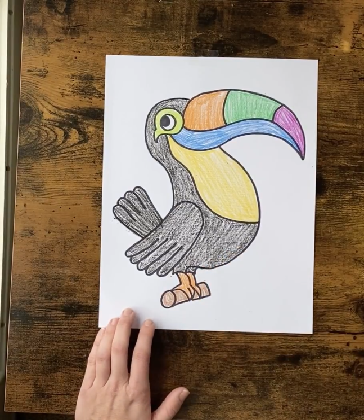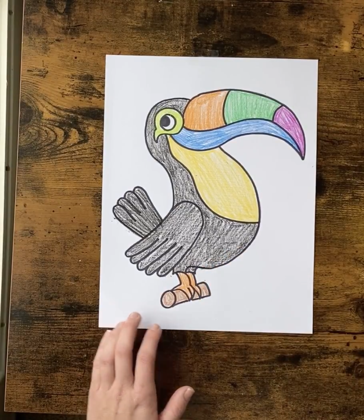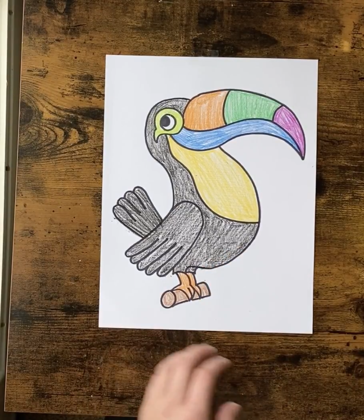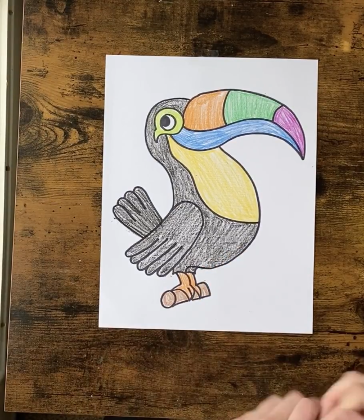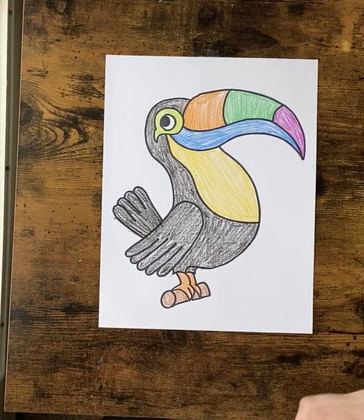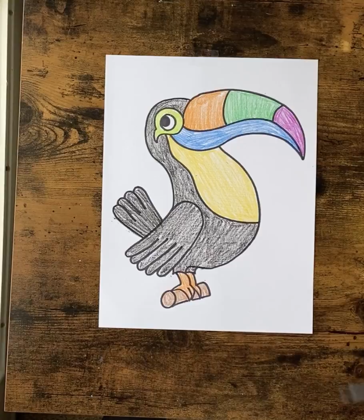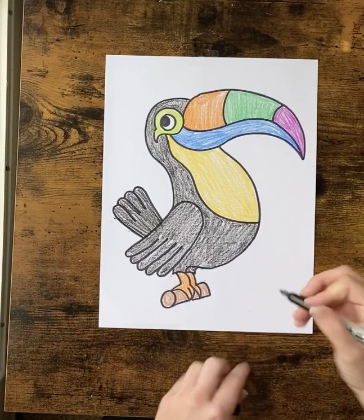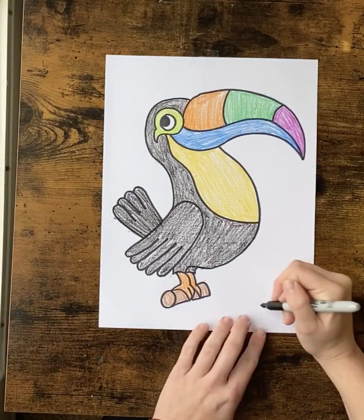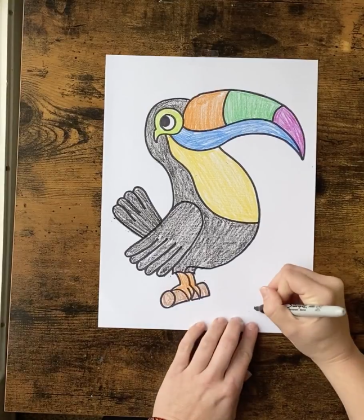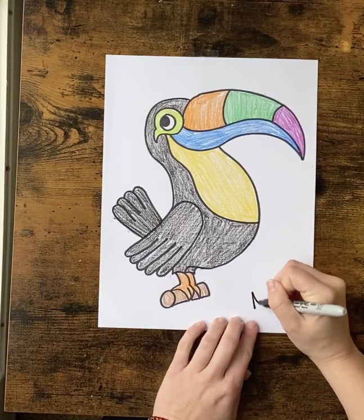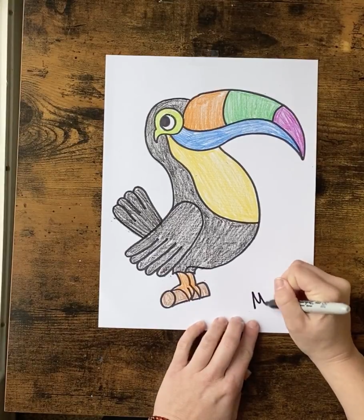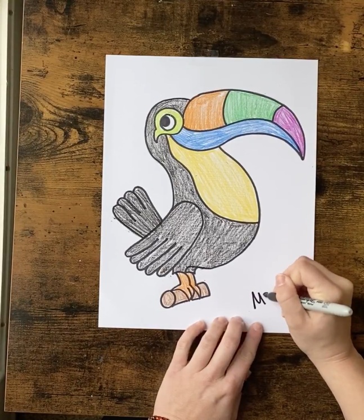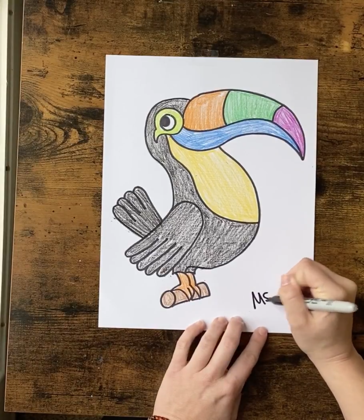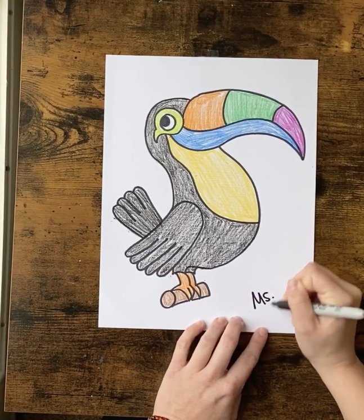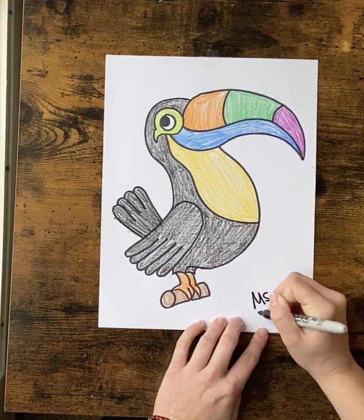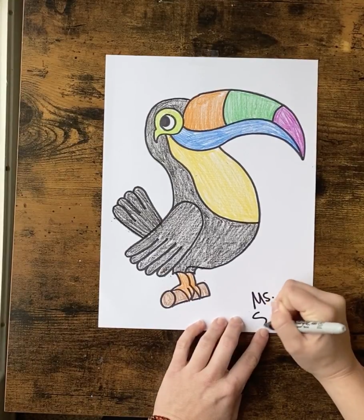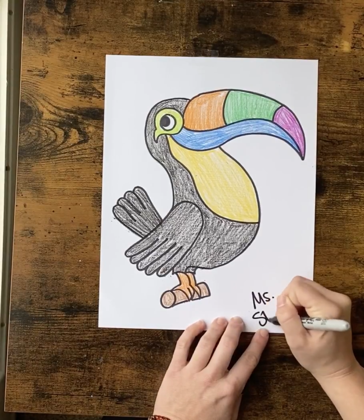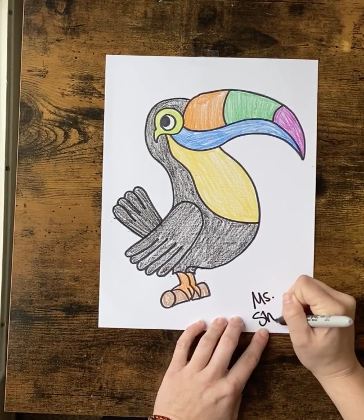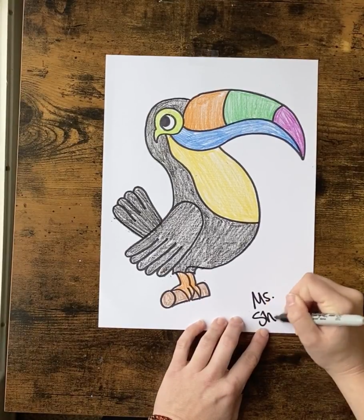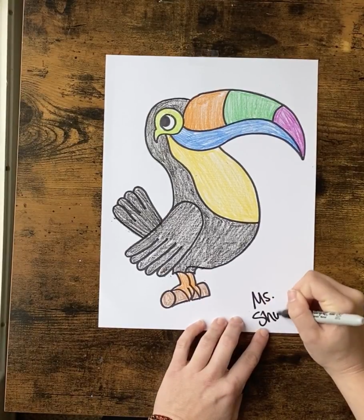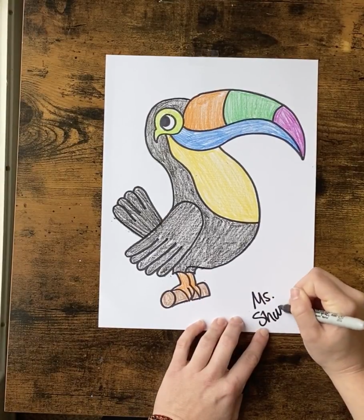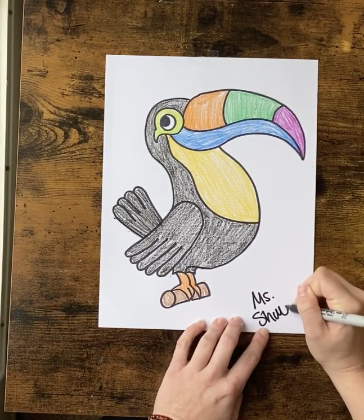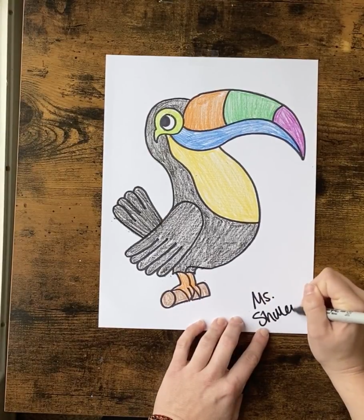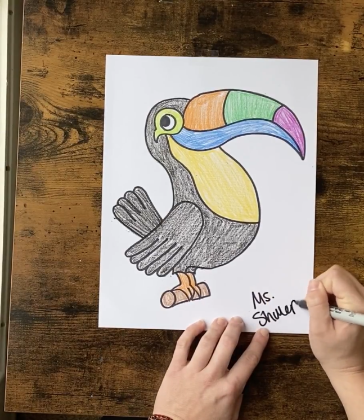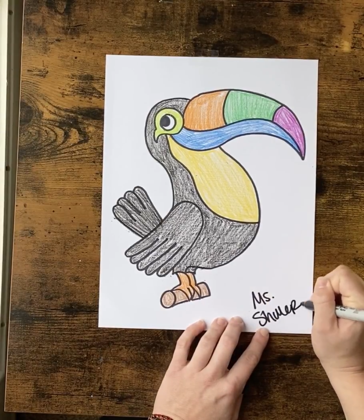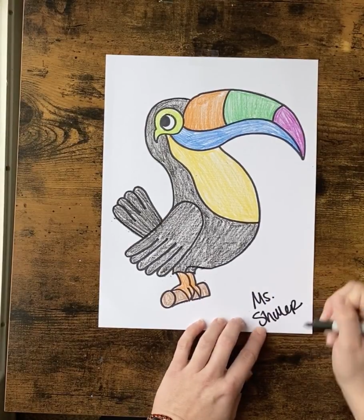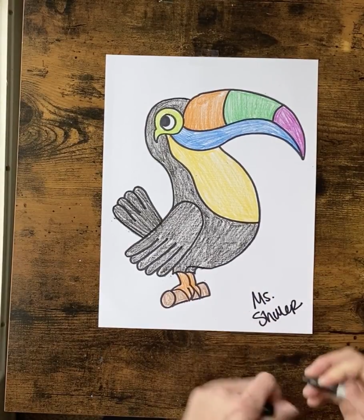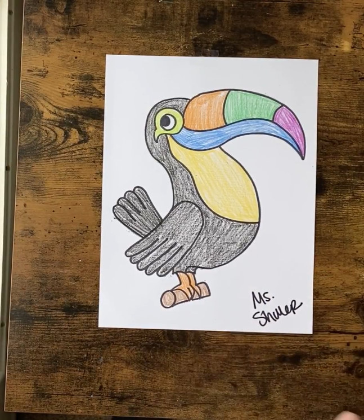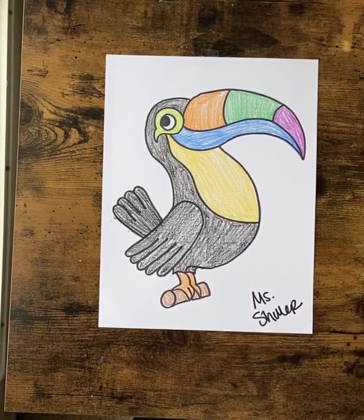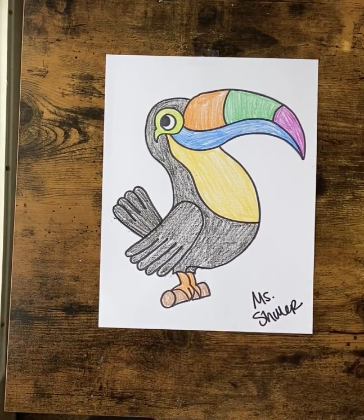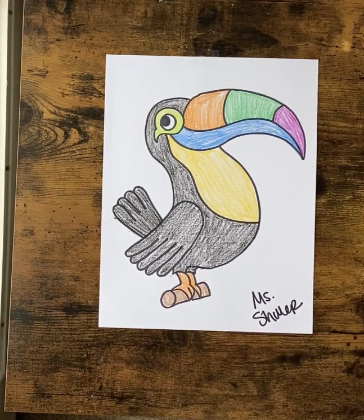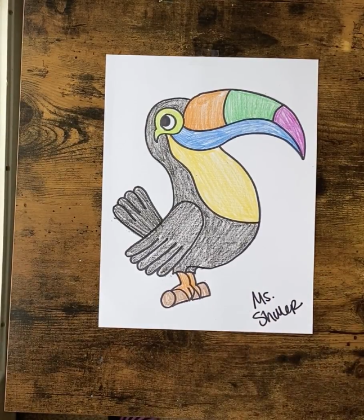Don't forget when you're done to sign your work. Great job, guys!